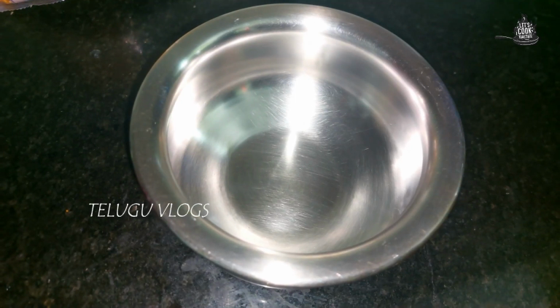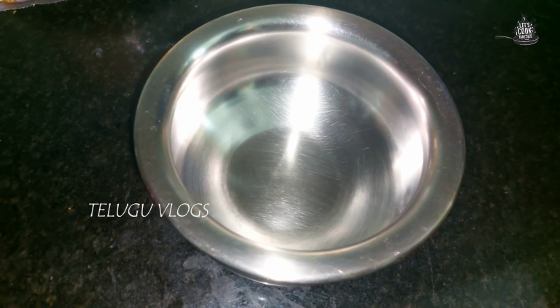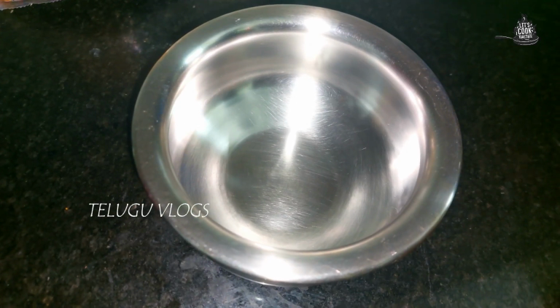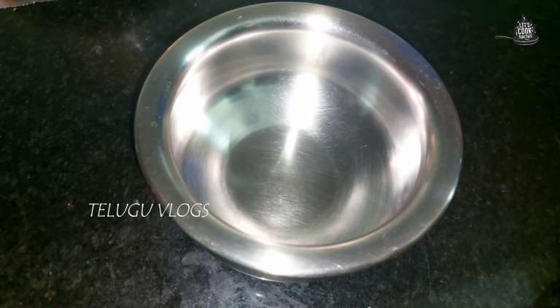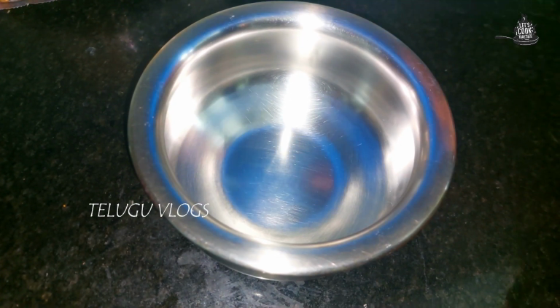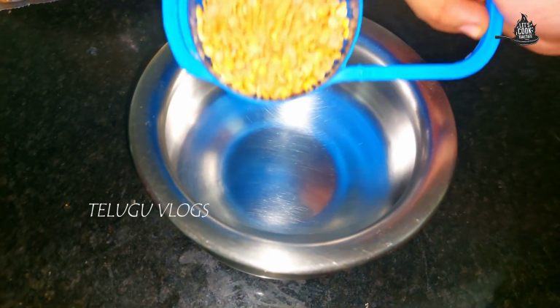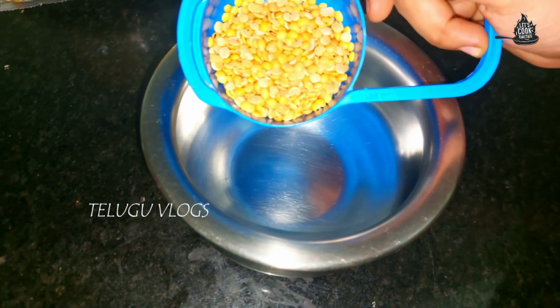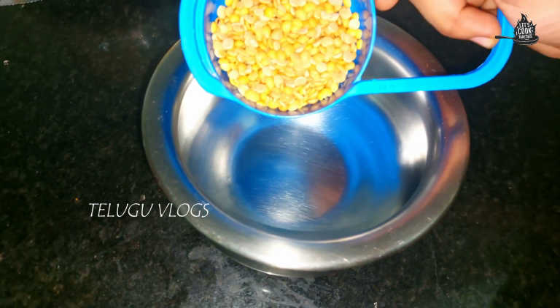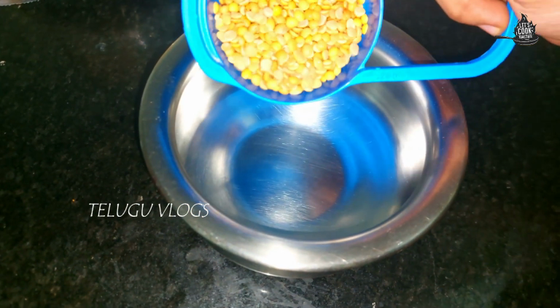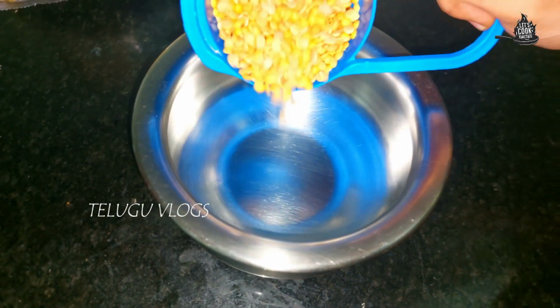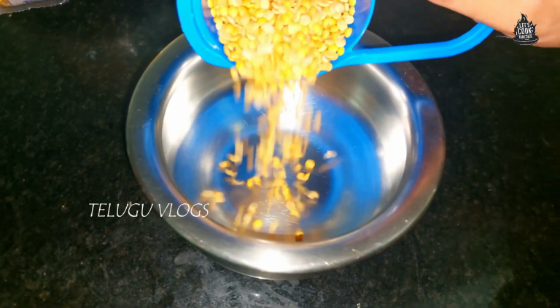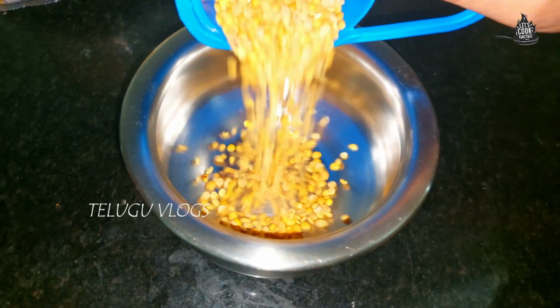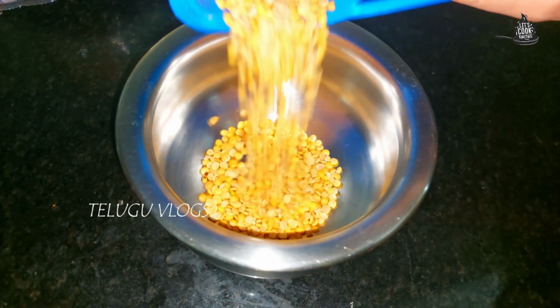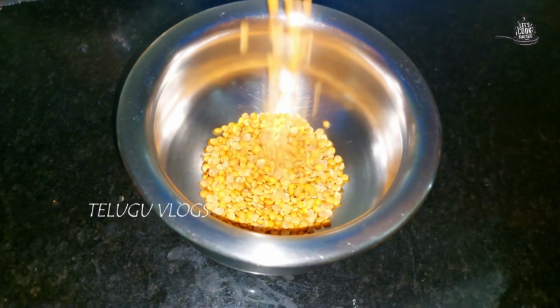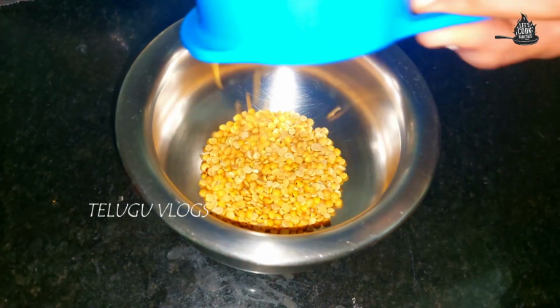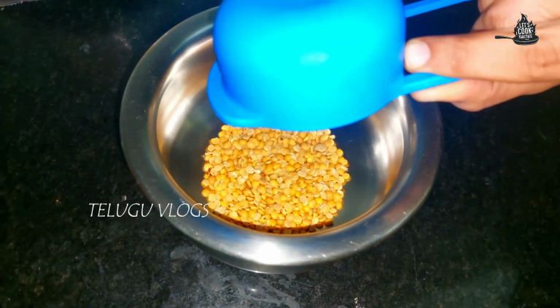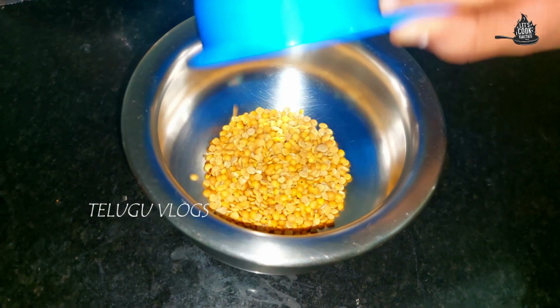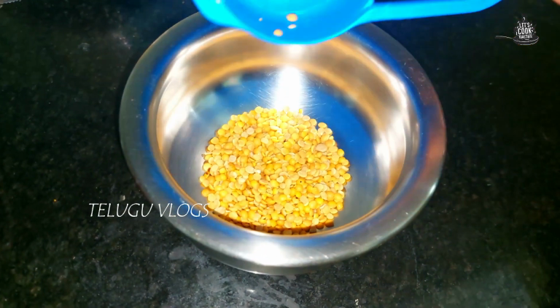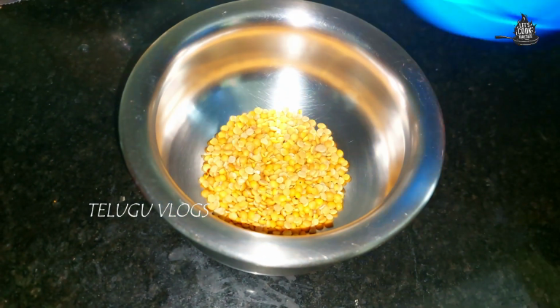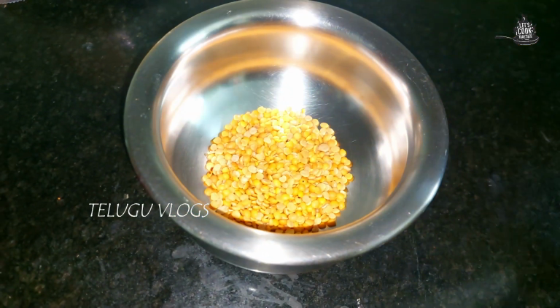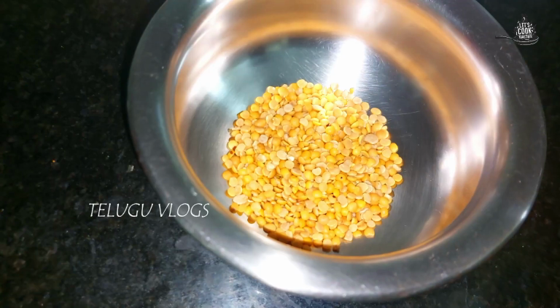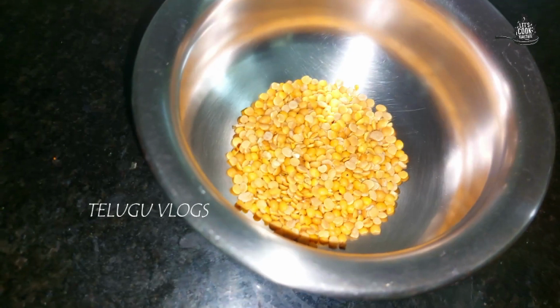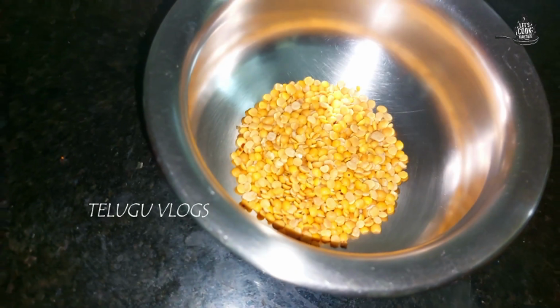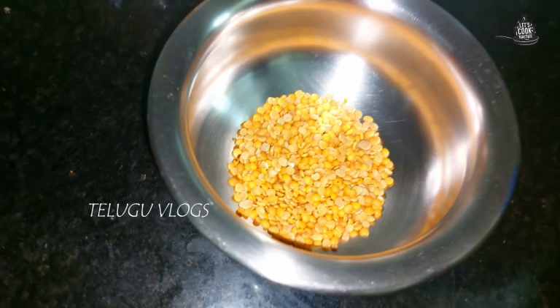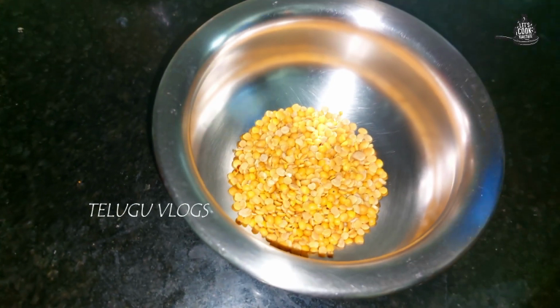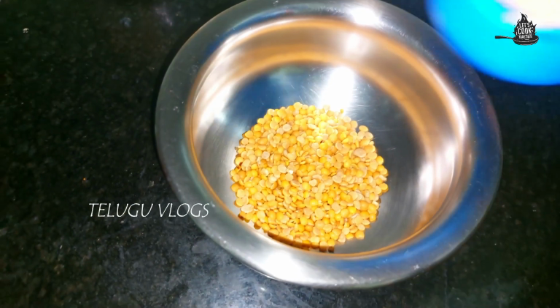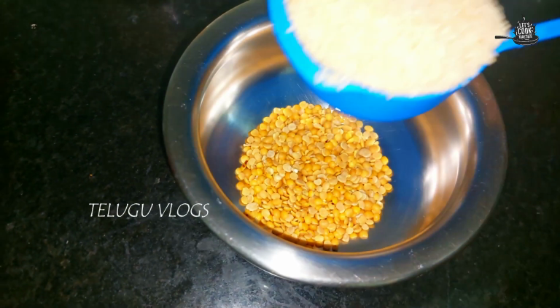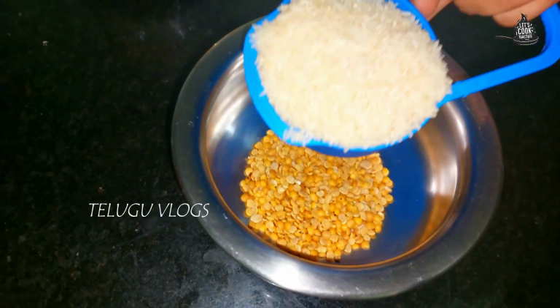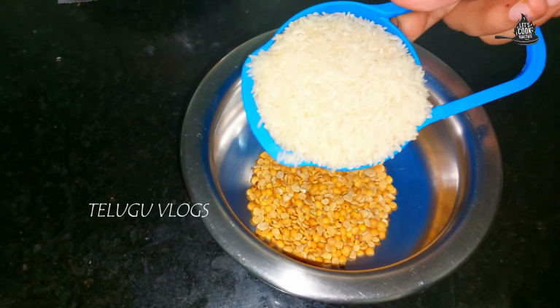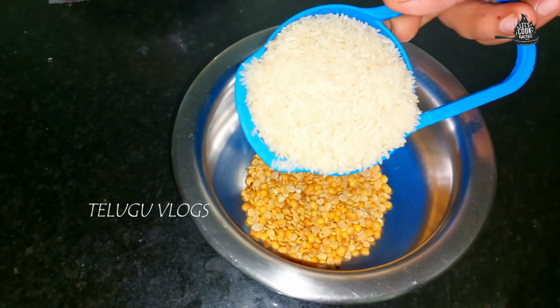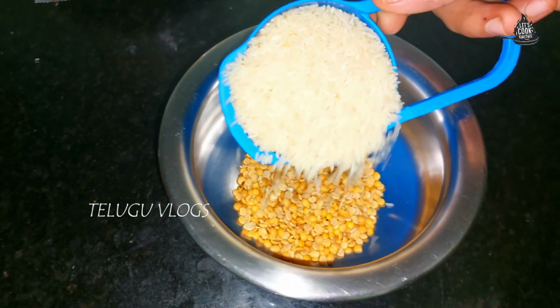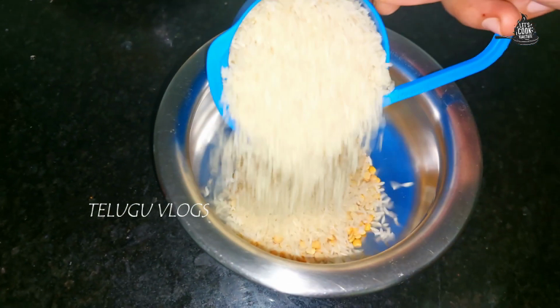I'm going to grab 1 cup. I will eat a first cup.